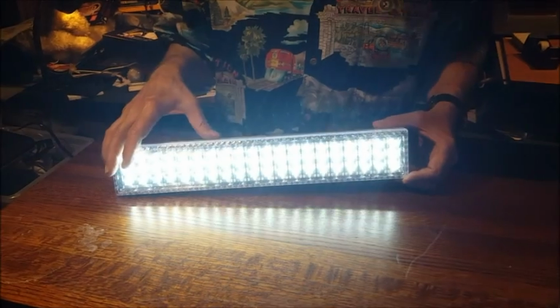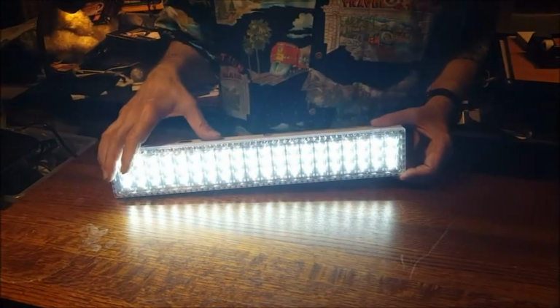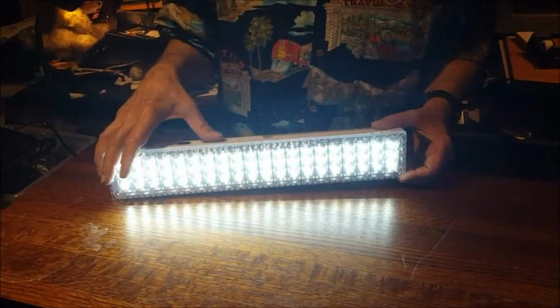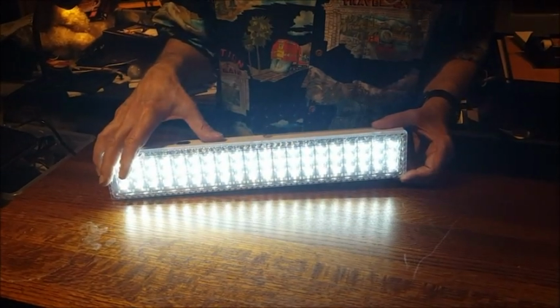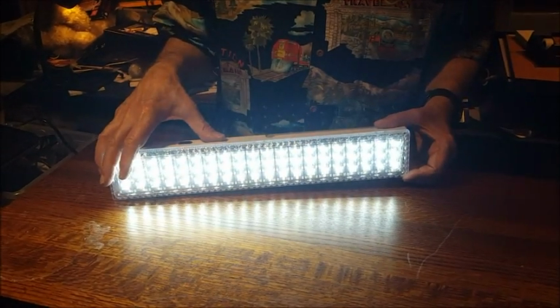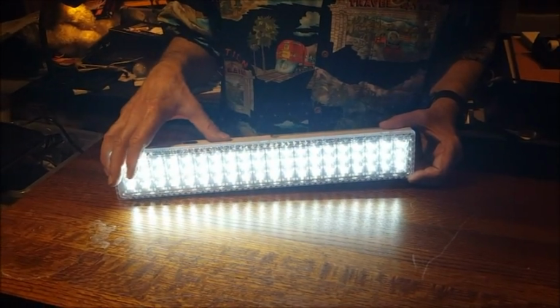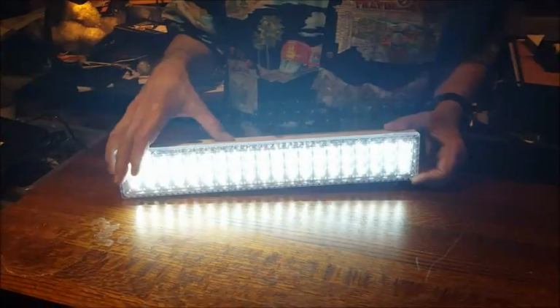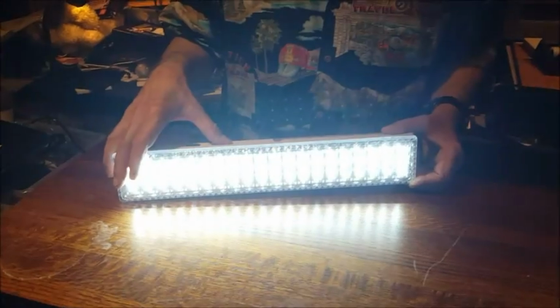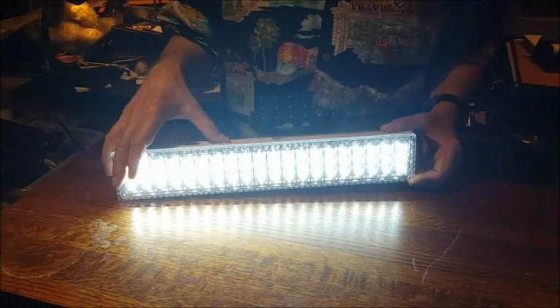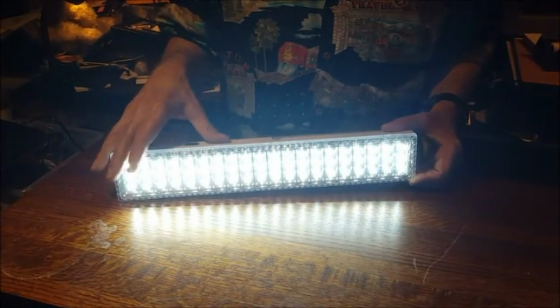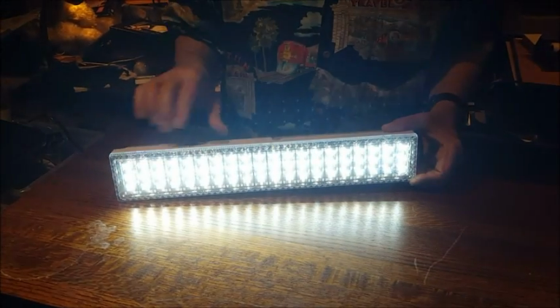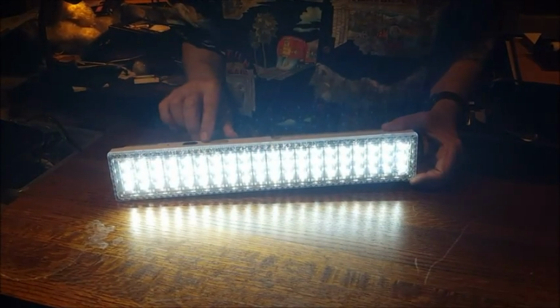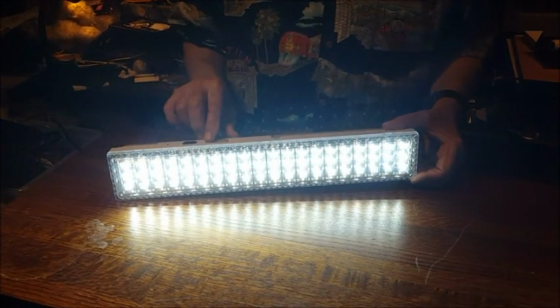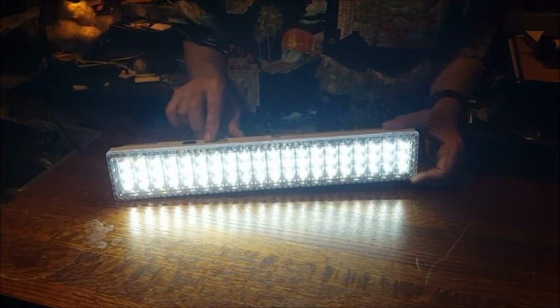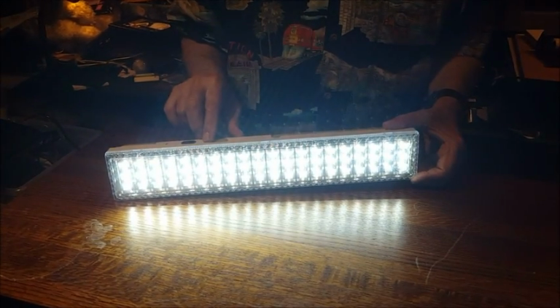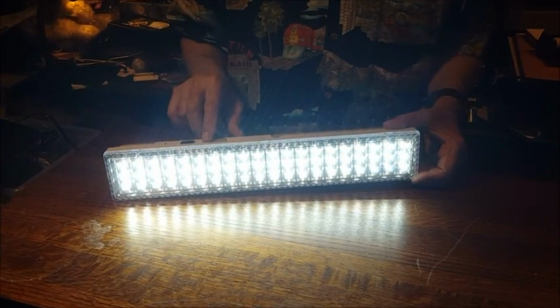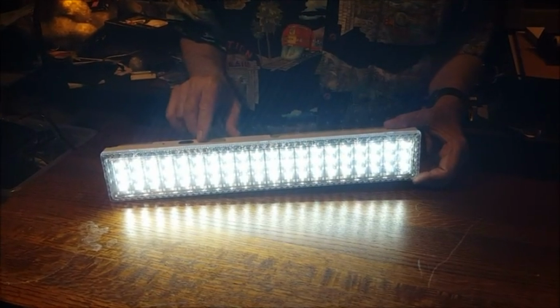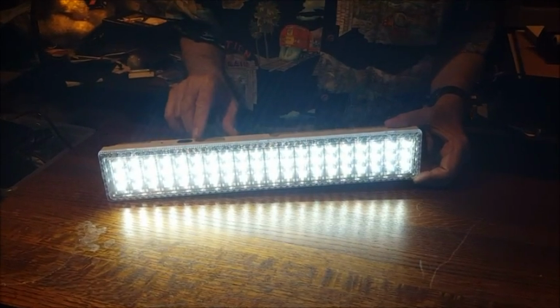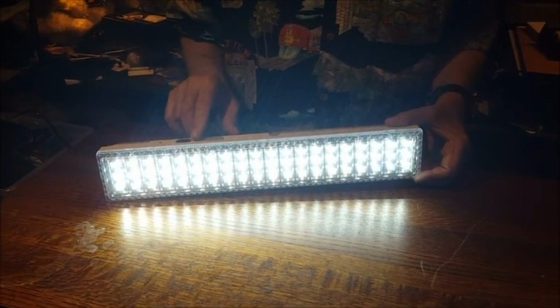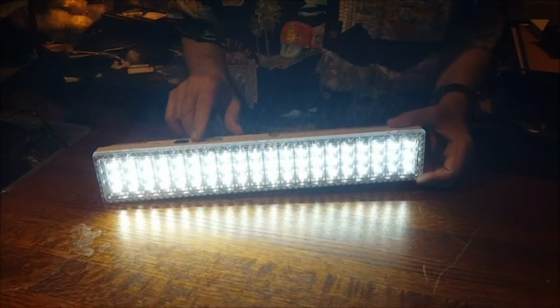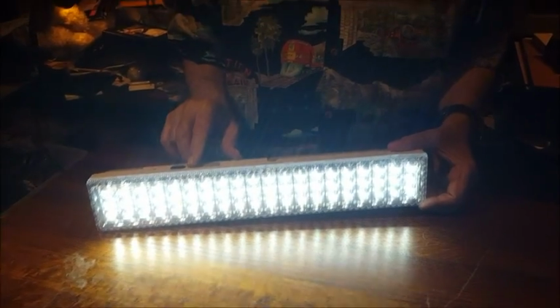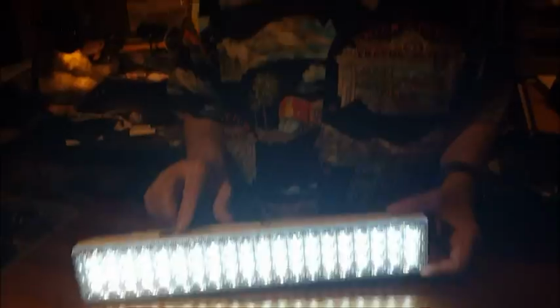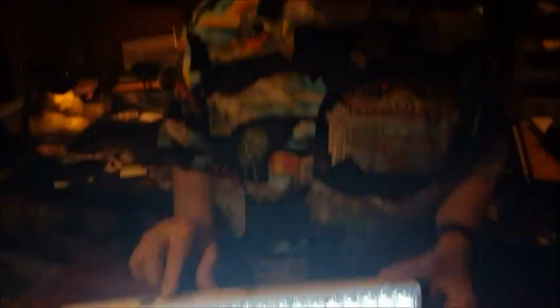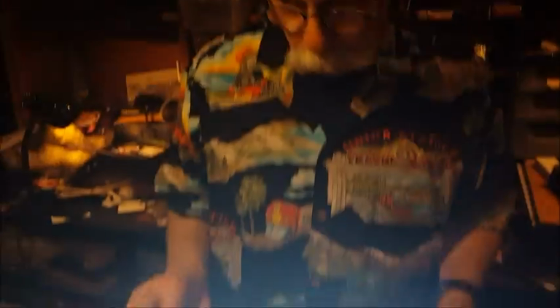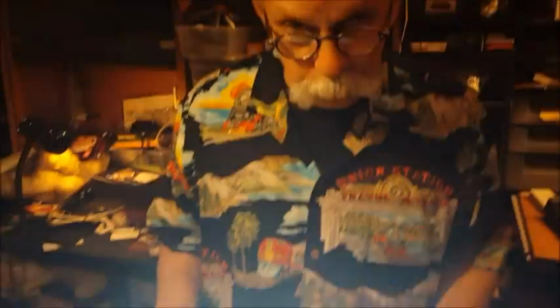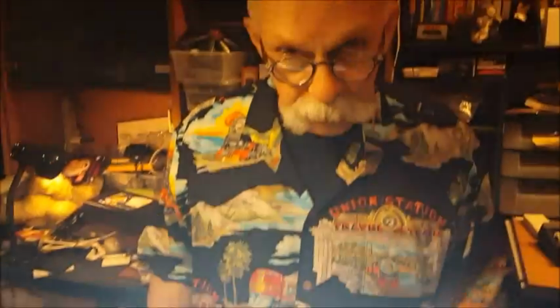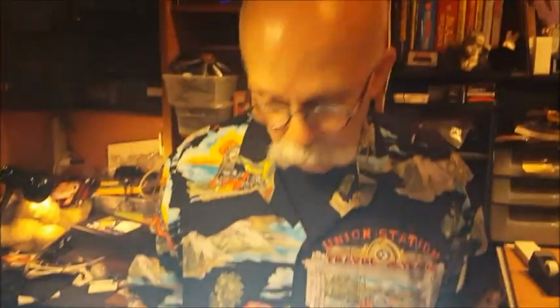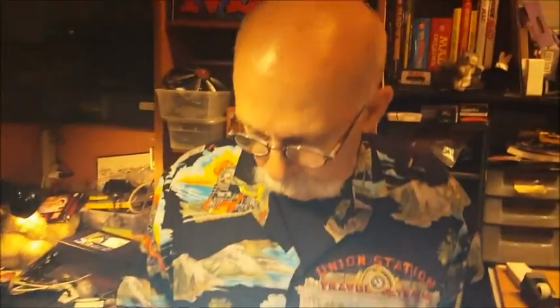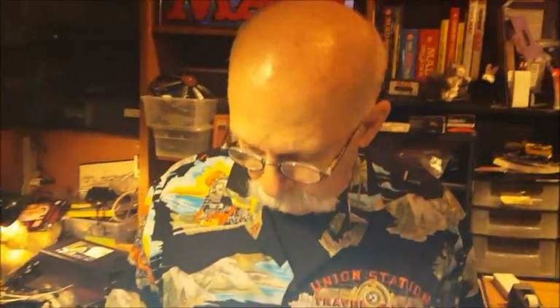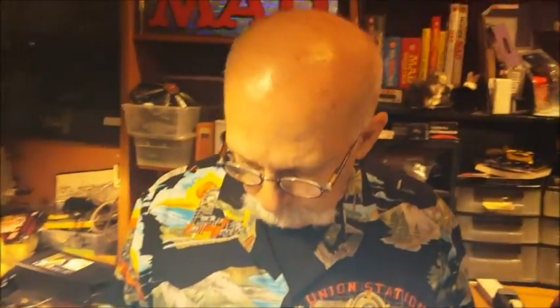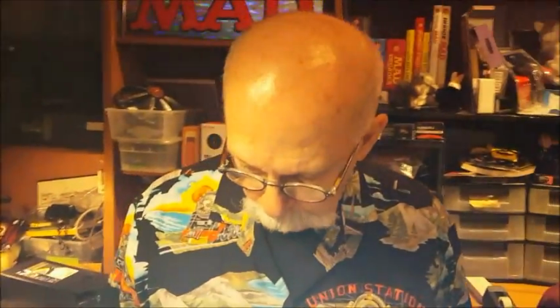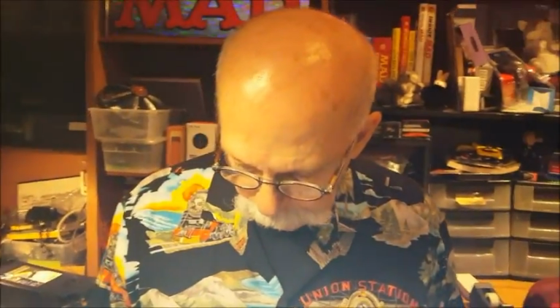So this is low, and that's high. At high, it's 720 lumens, so it's very bright.